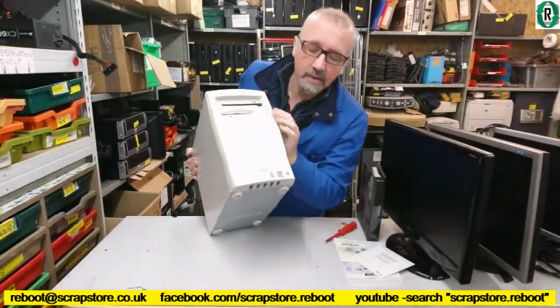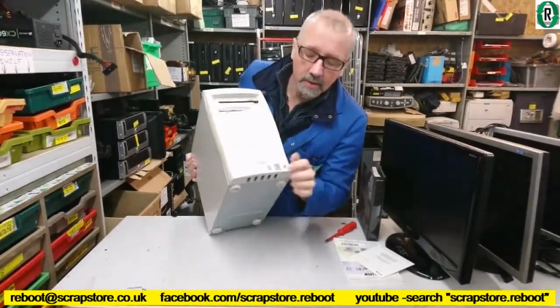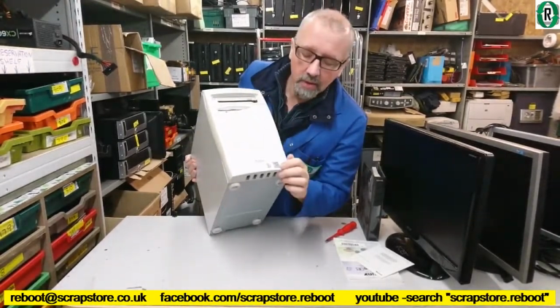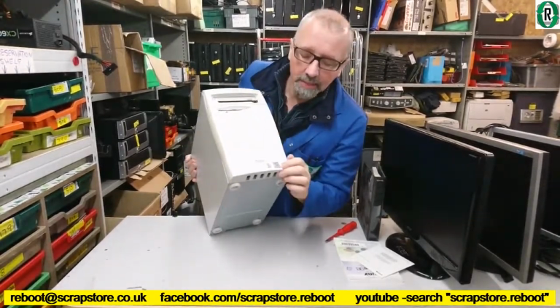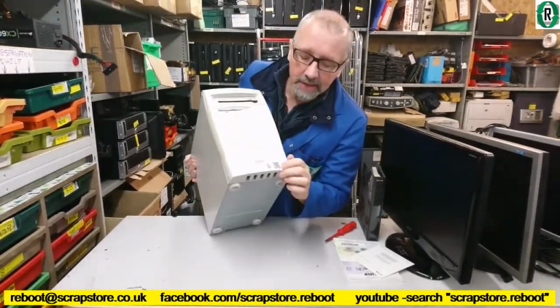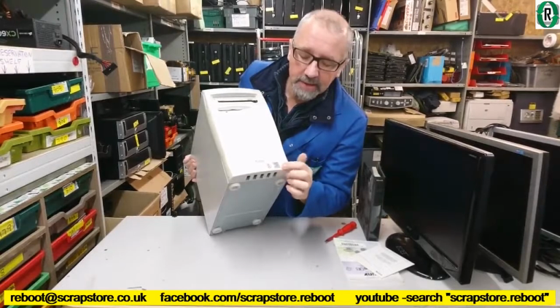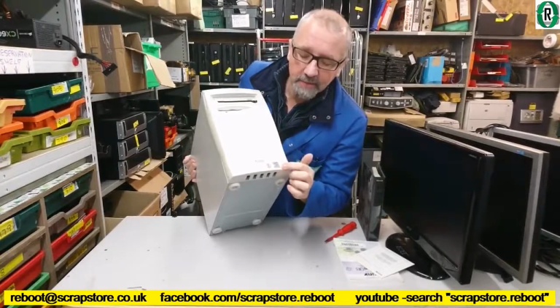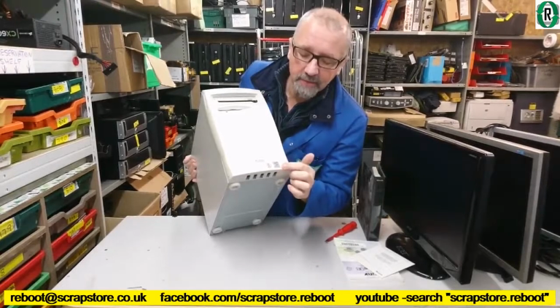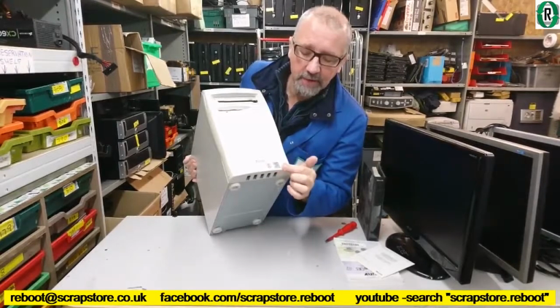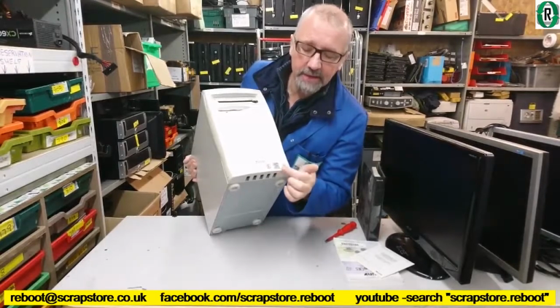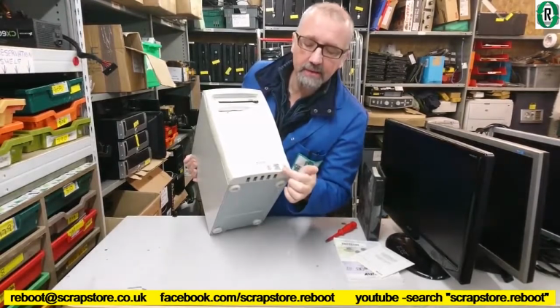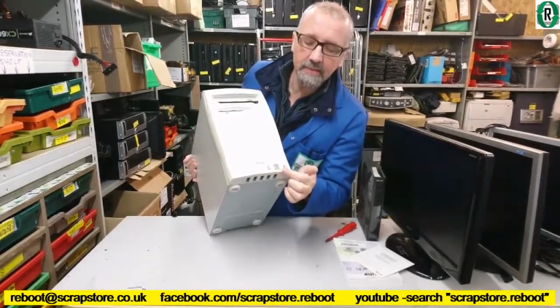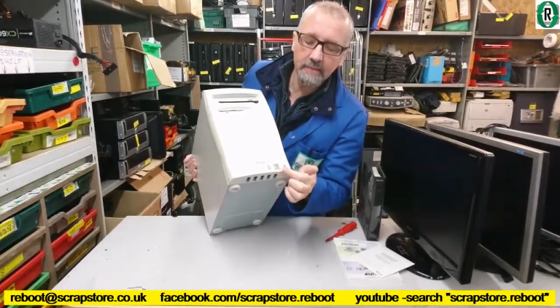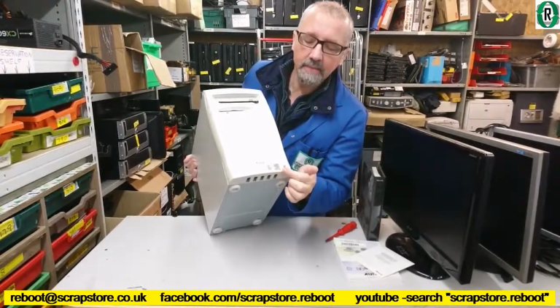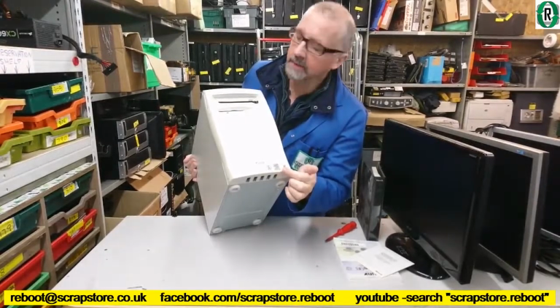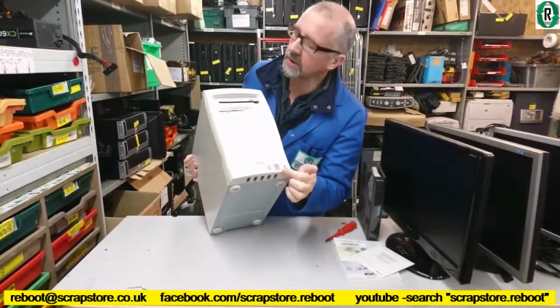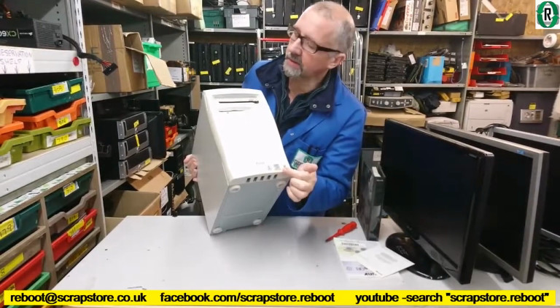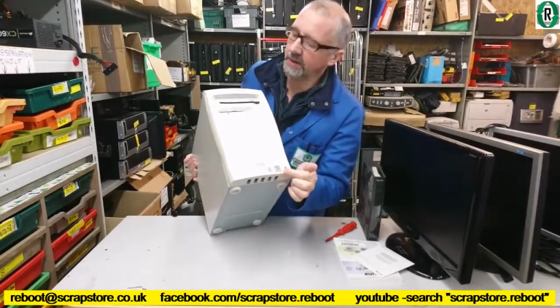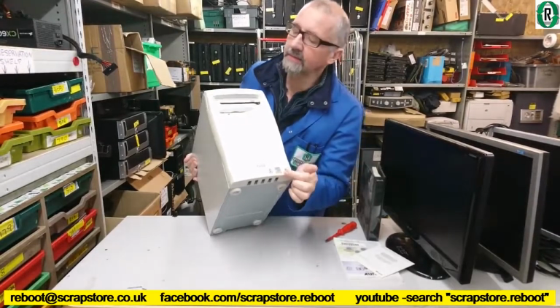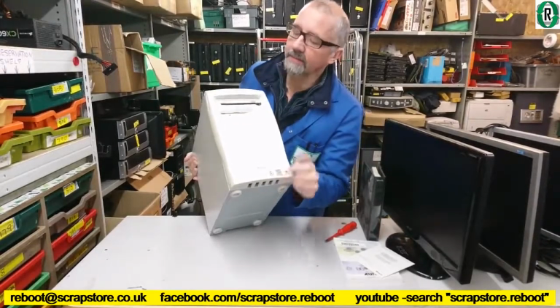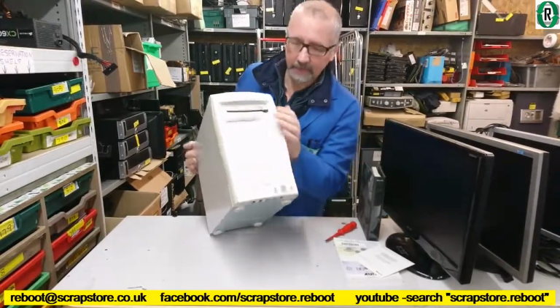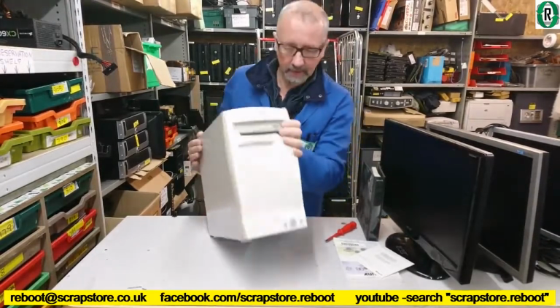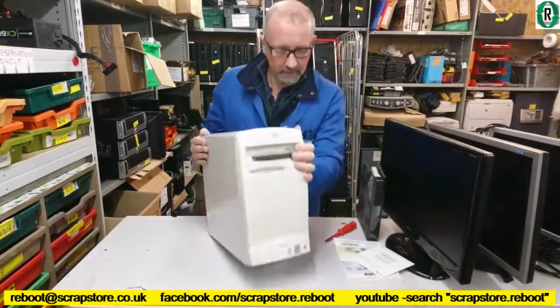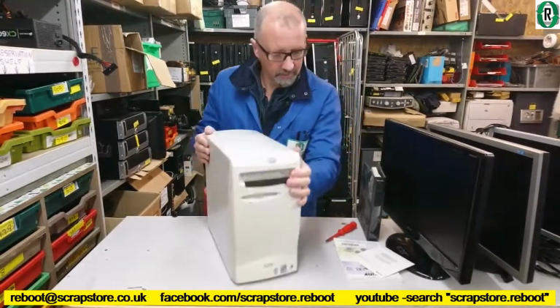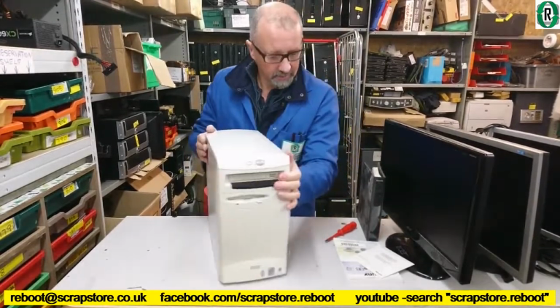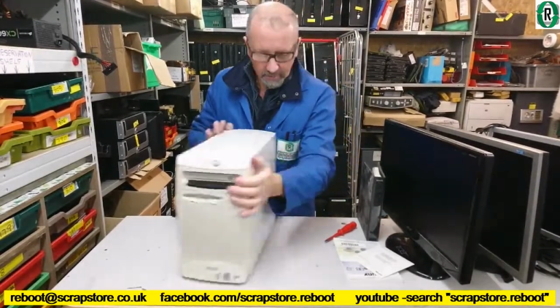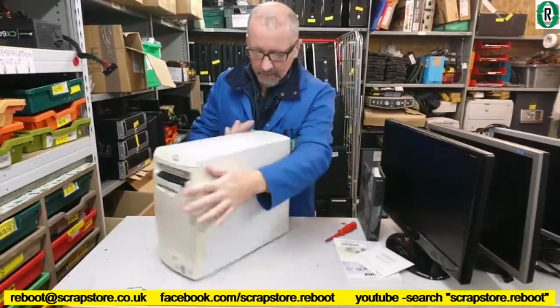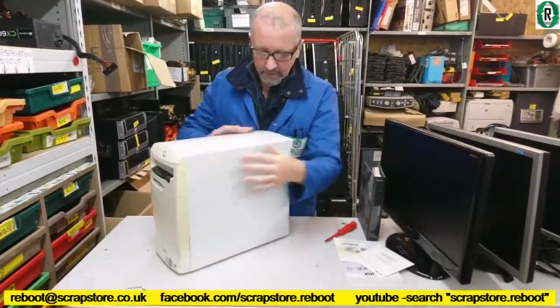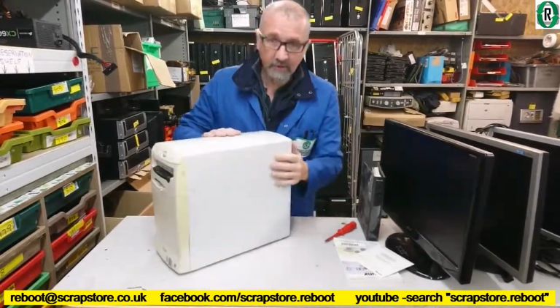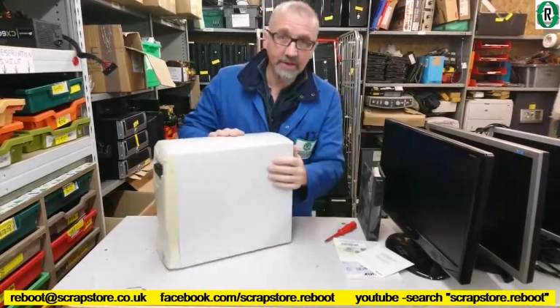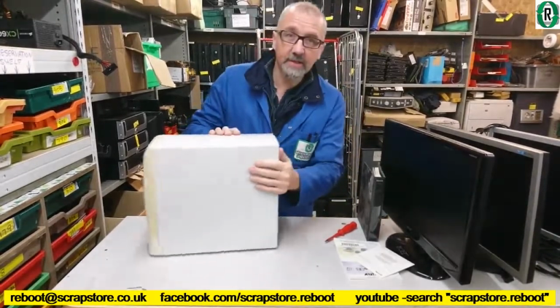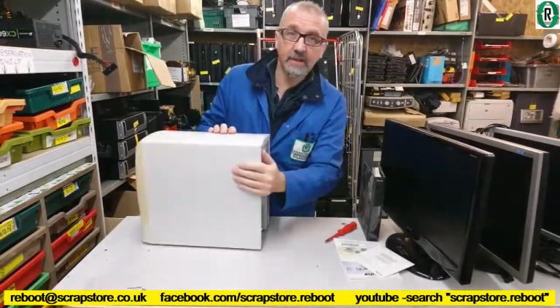Got a Pentium 3 sticker on it. Let's have a look inside.